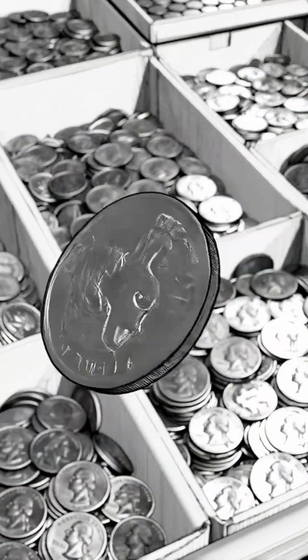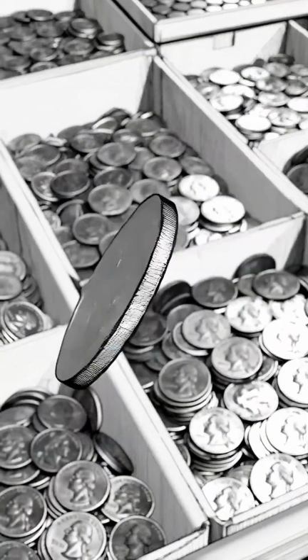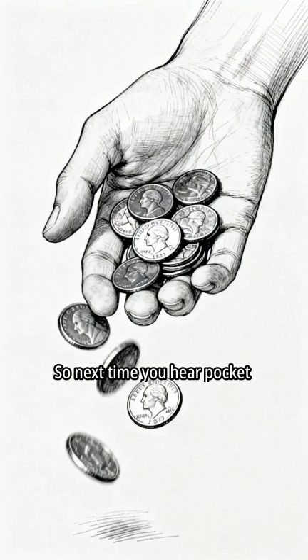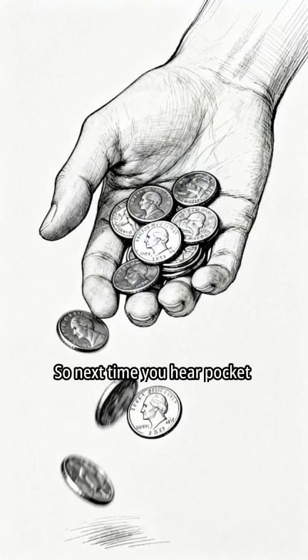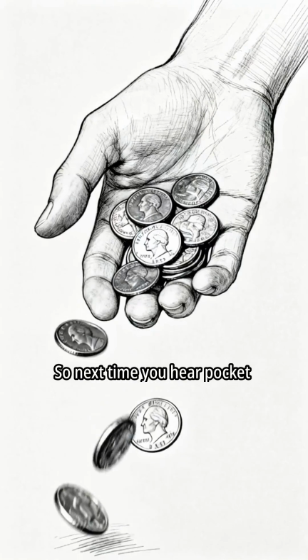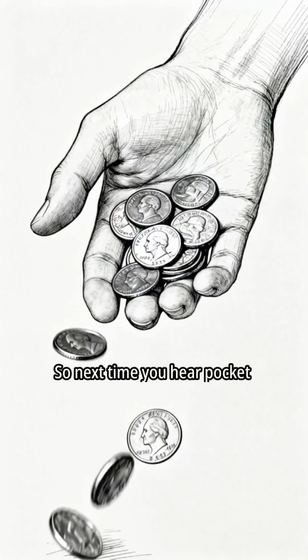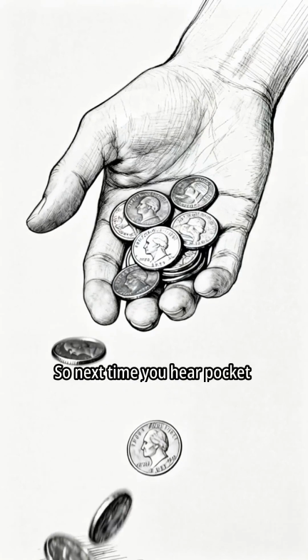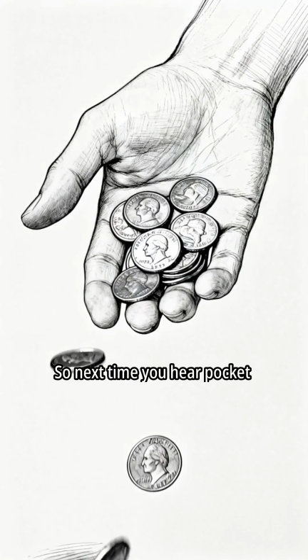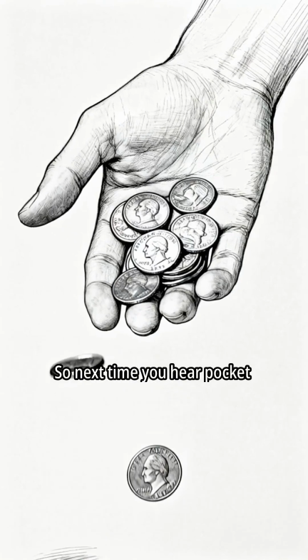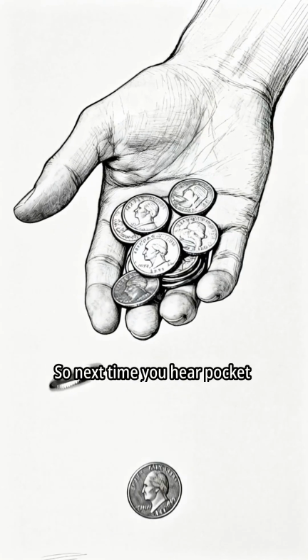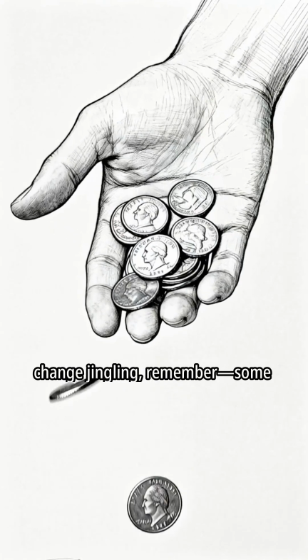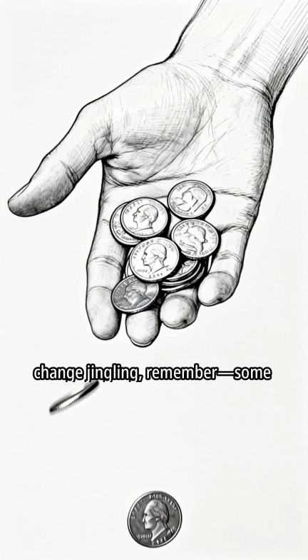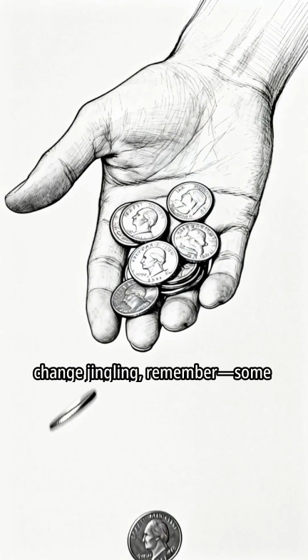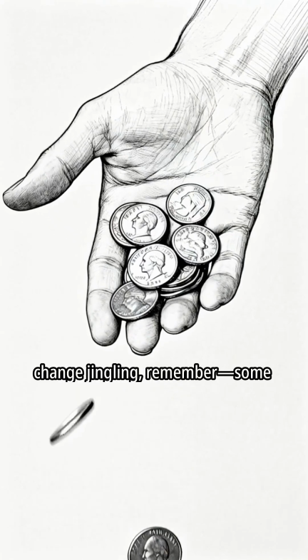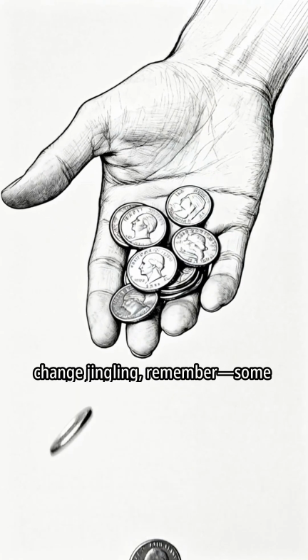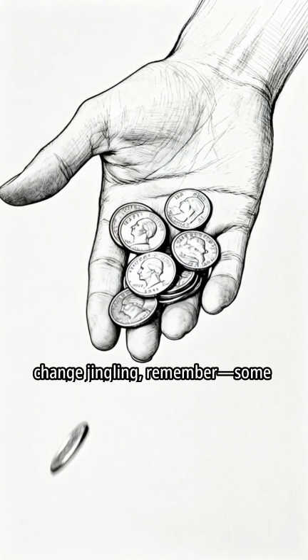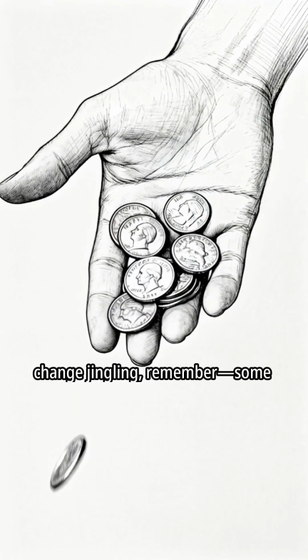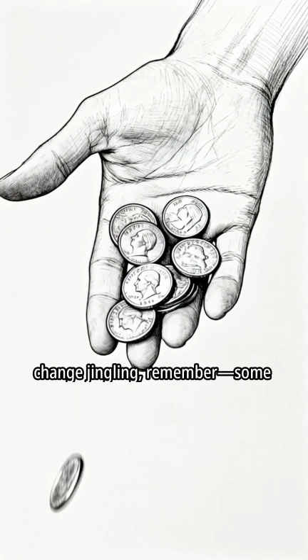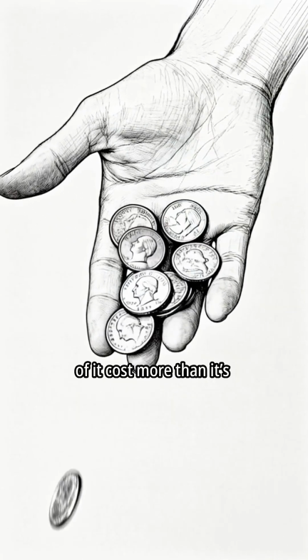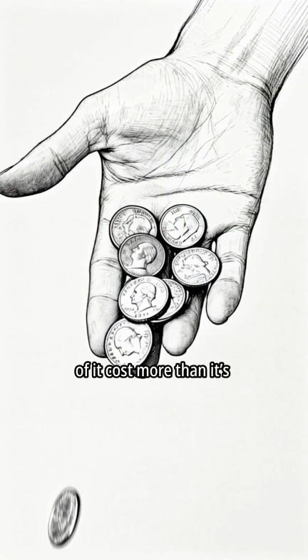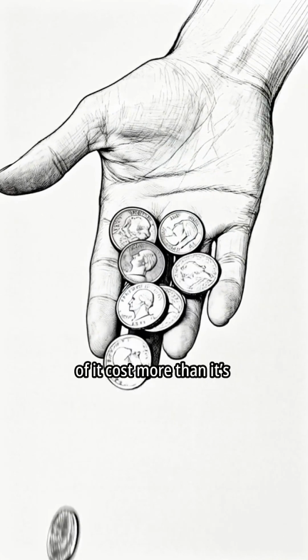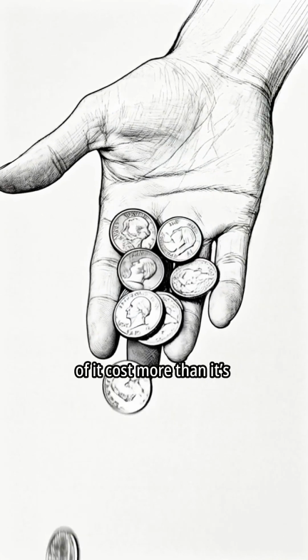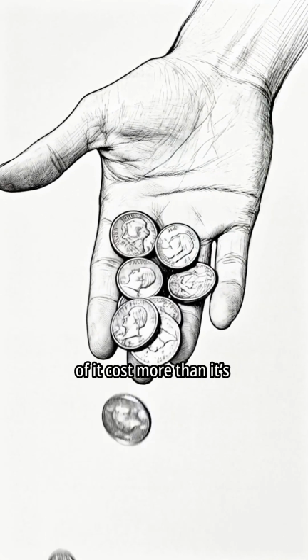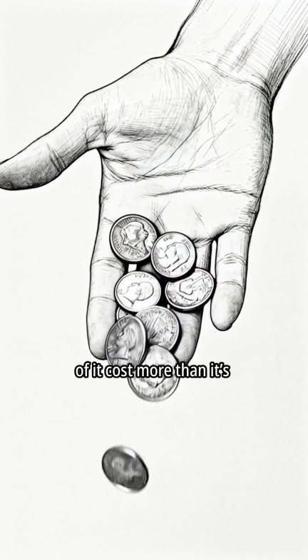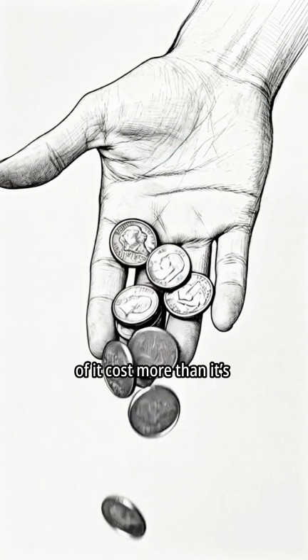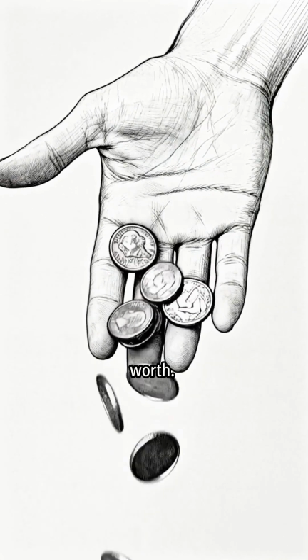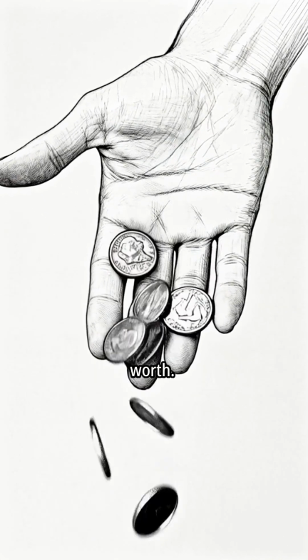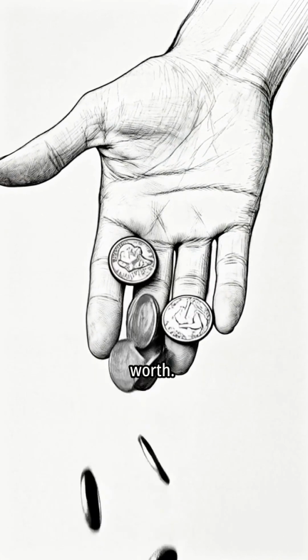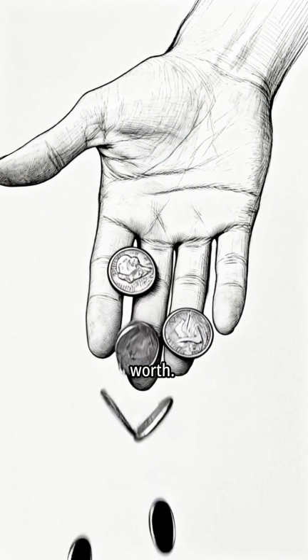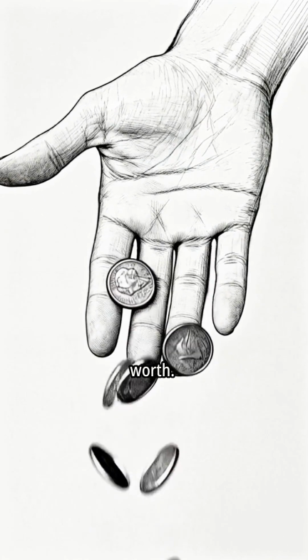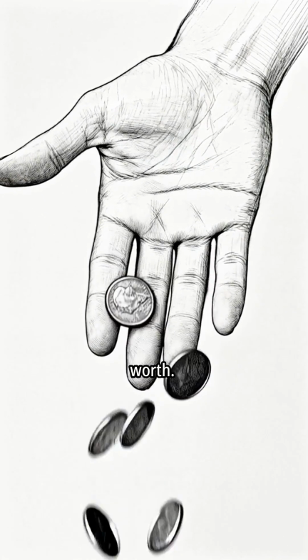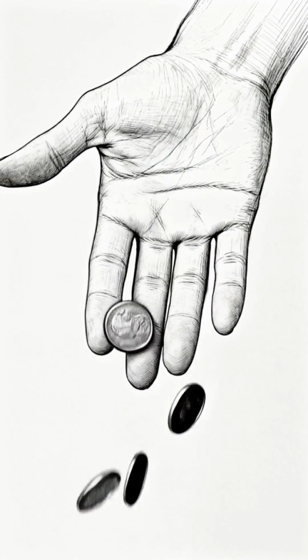So next time you hear pocket change jingling, remember — some of it costs more than it's worth.